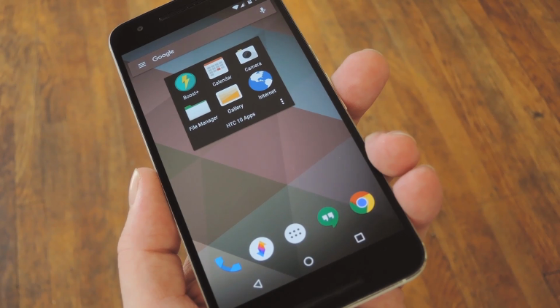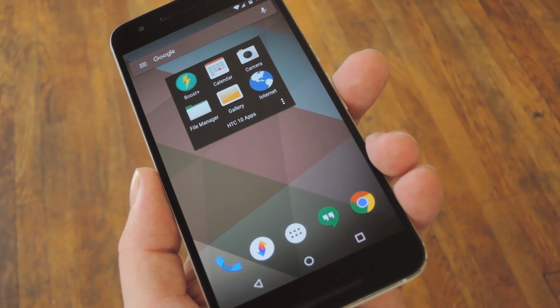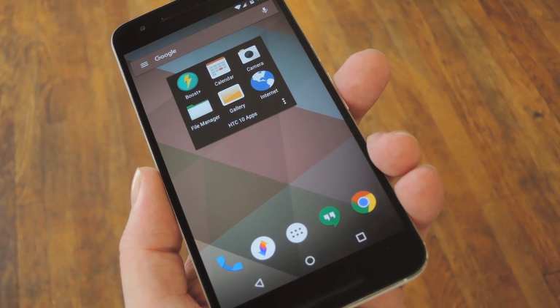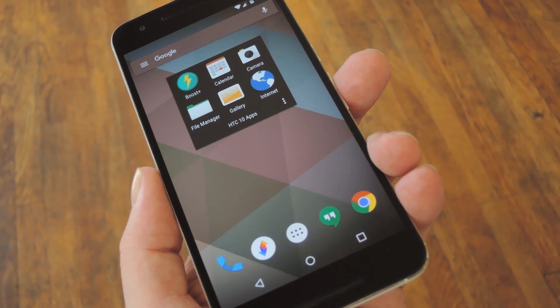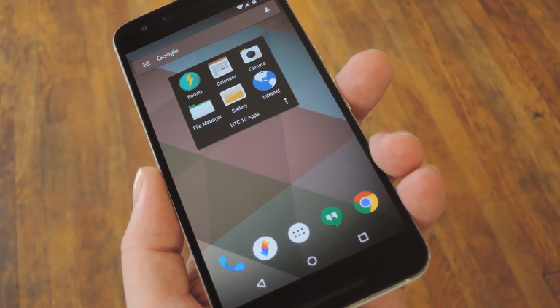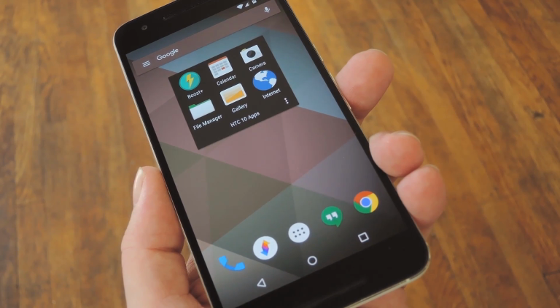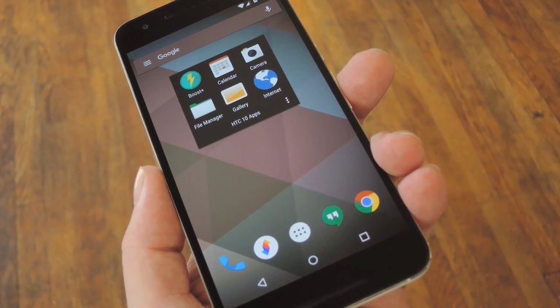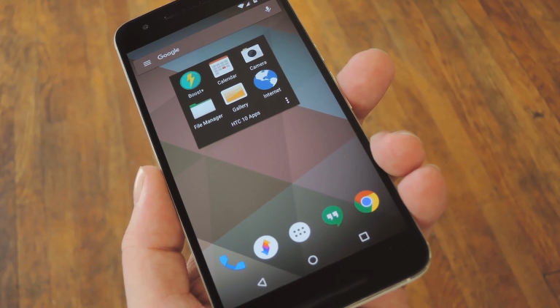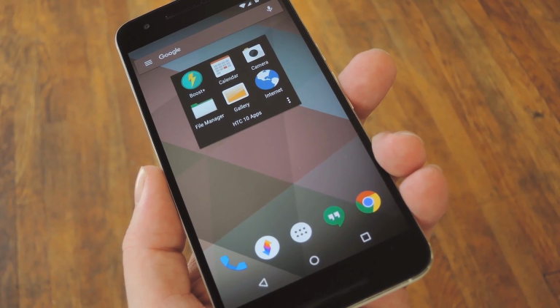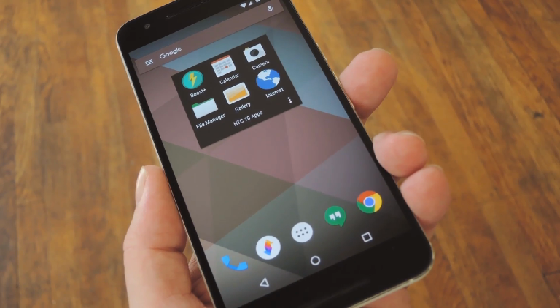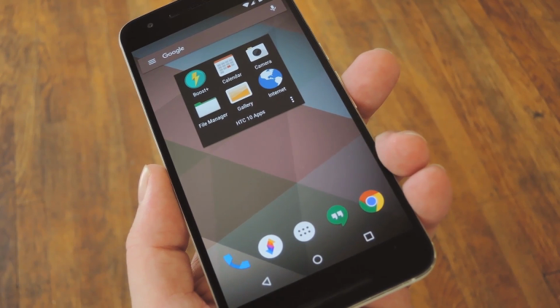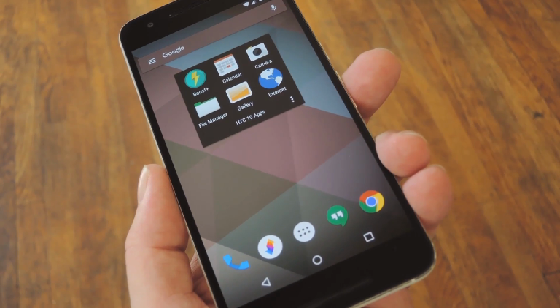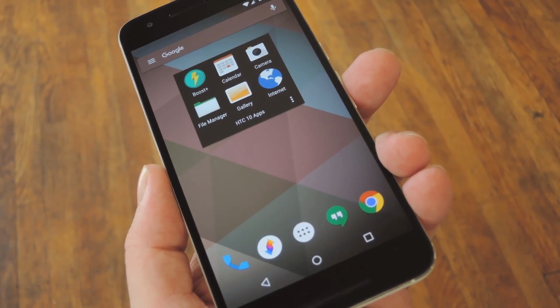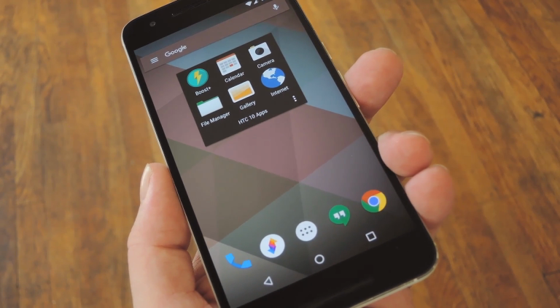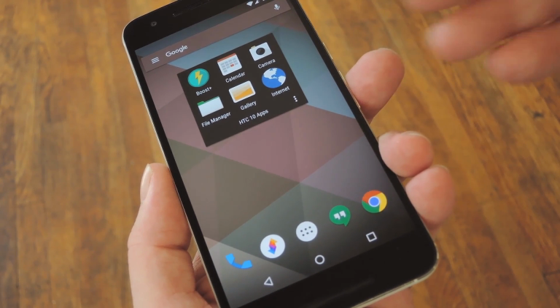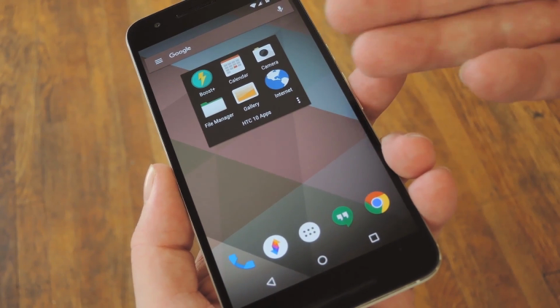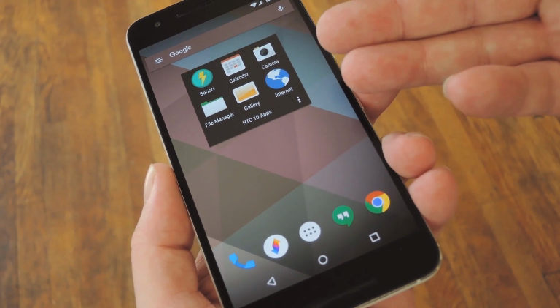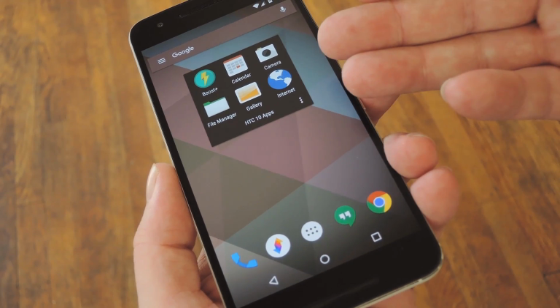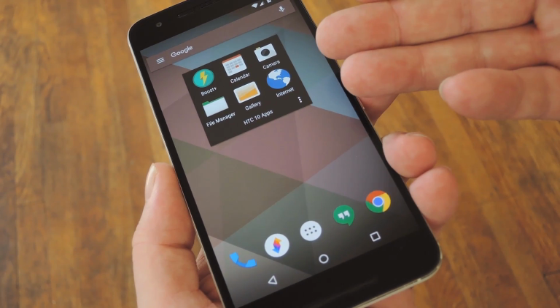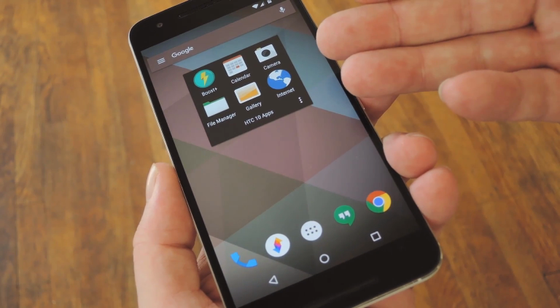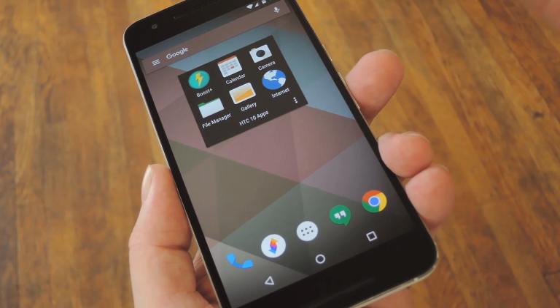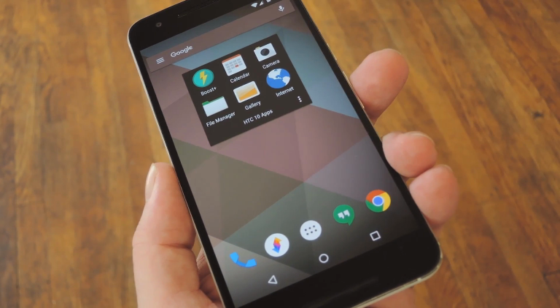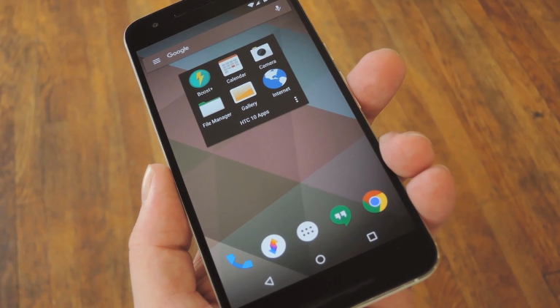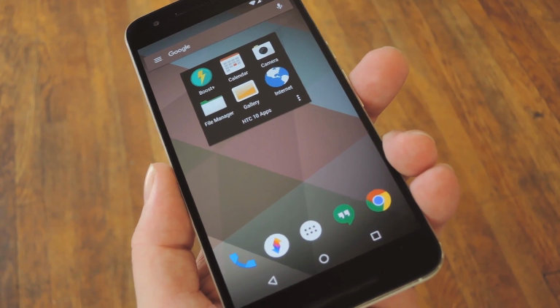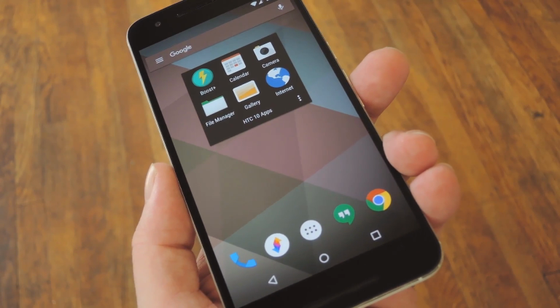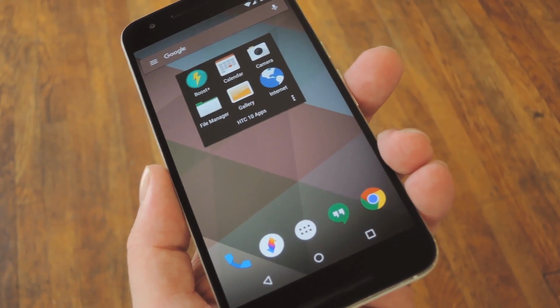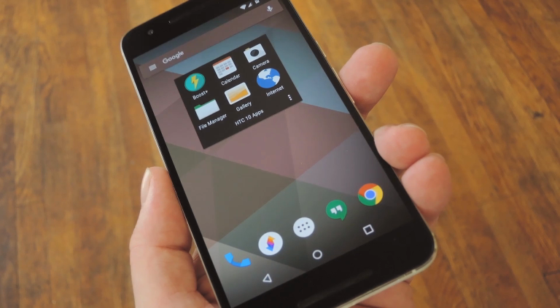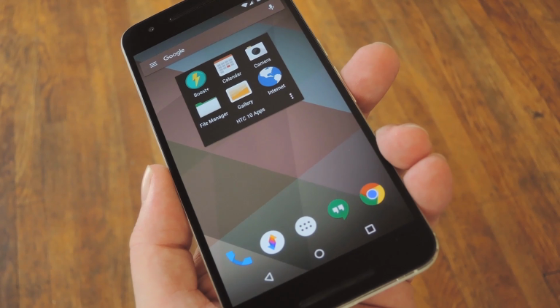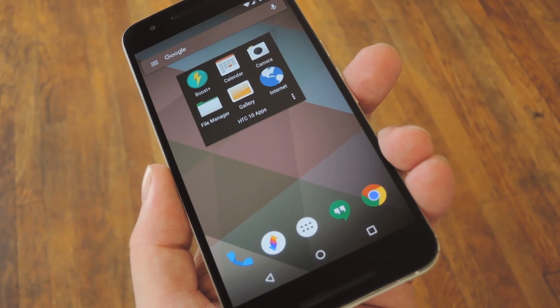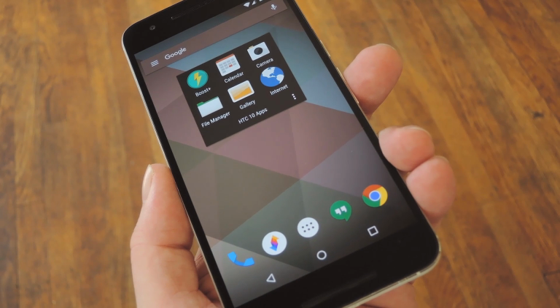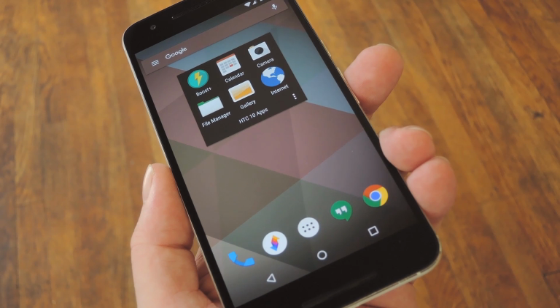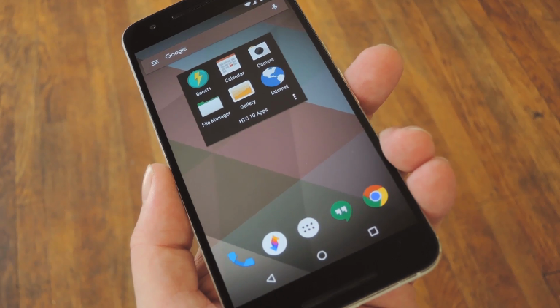Hey, what's up everybody? It's Dallas with GadgetHacks, and today I'm going to show you how to get the HTC 10's stock apps on other Android devices.